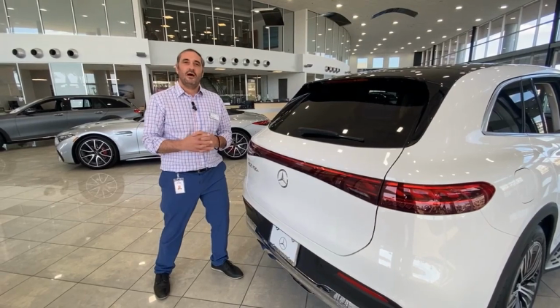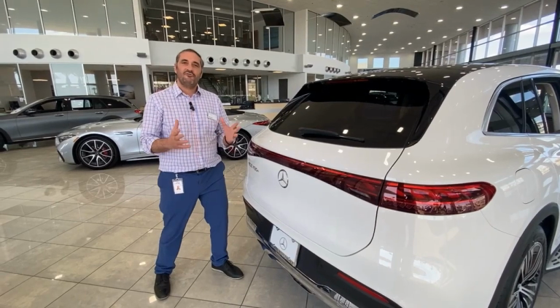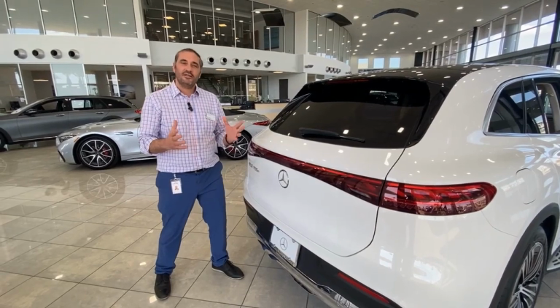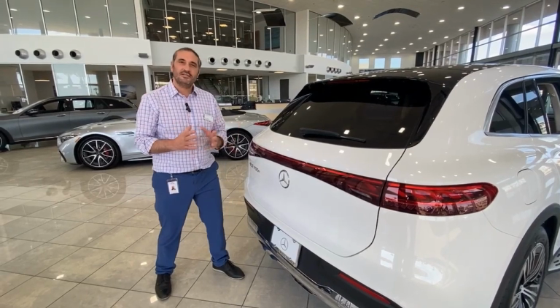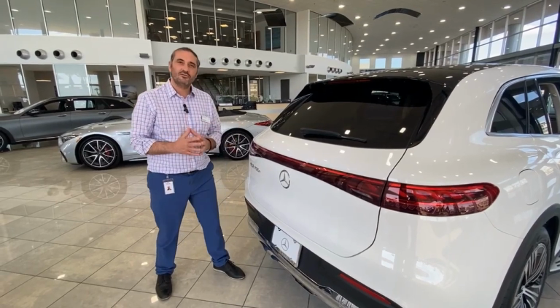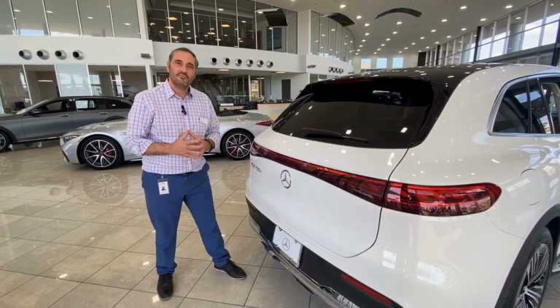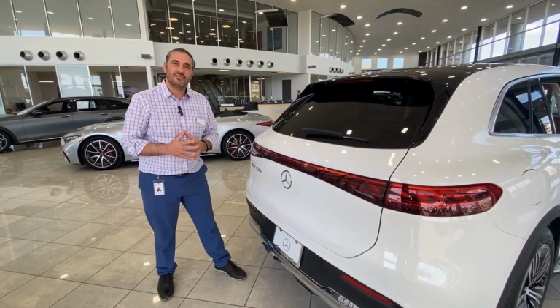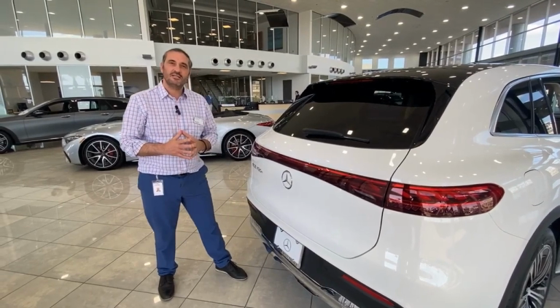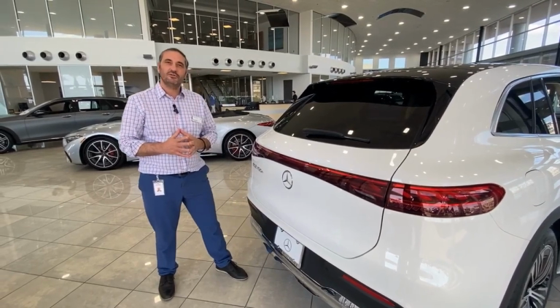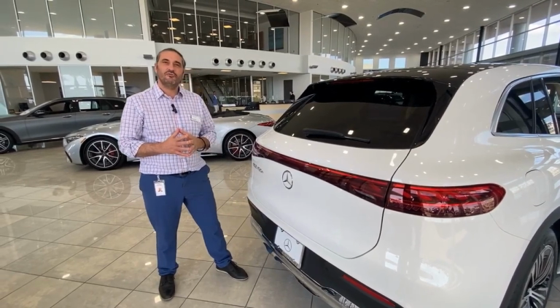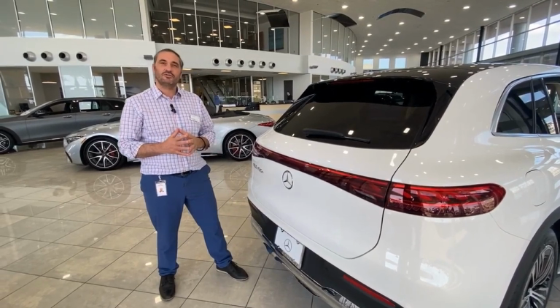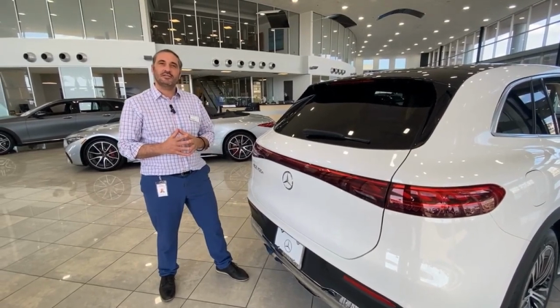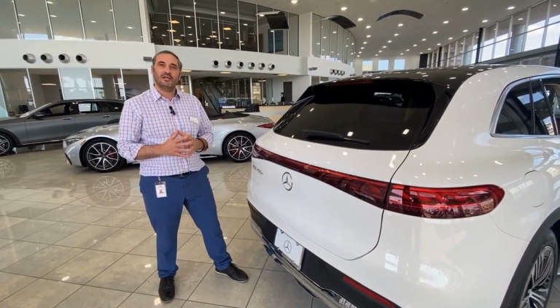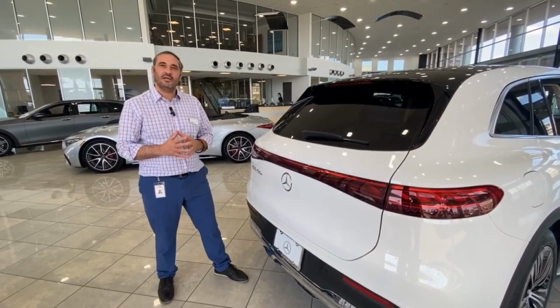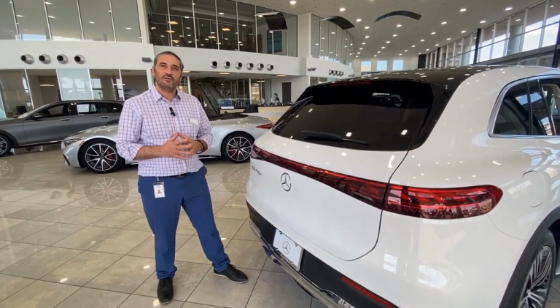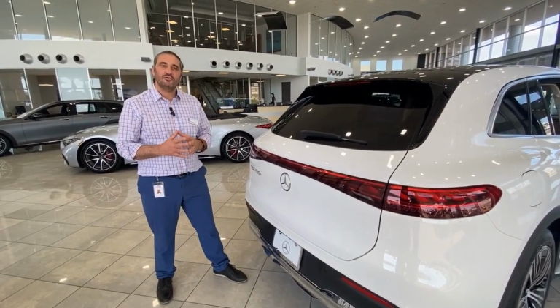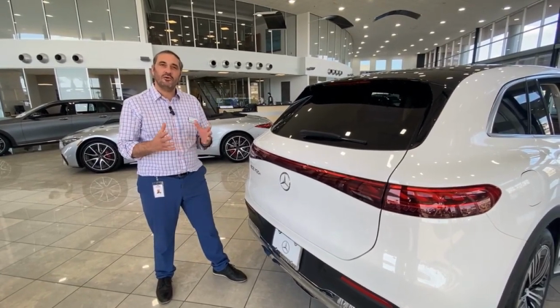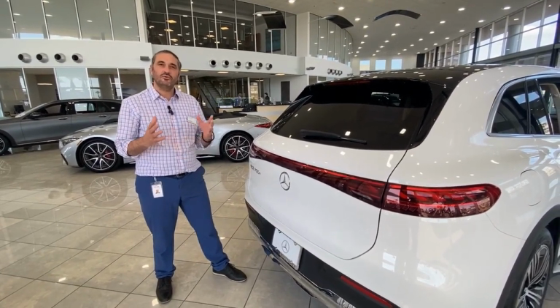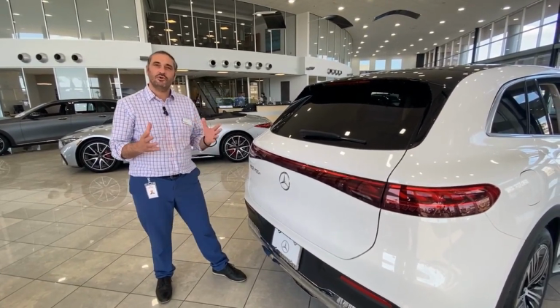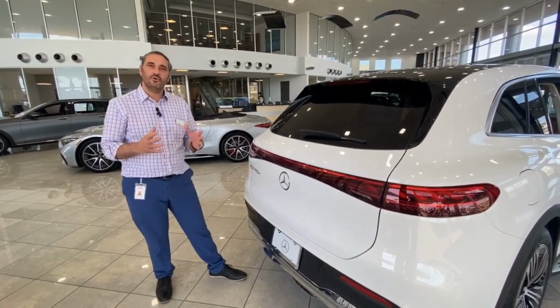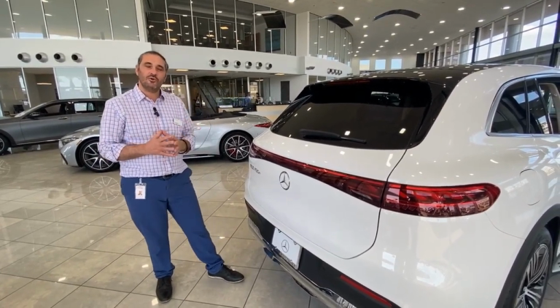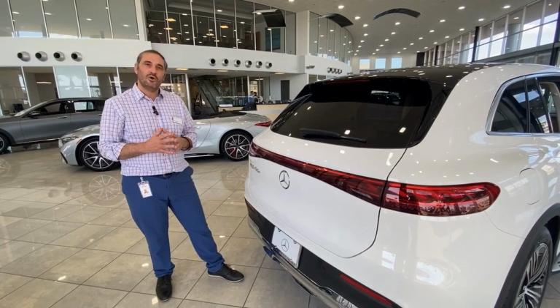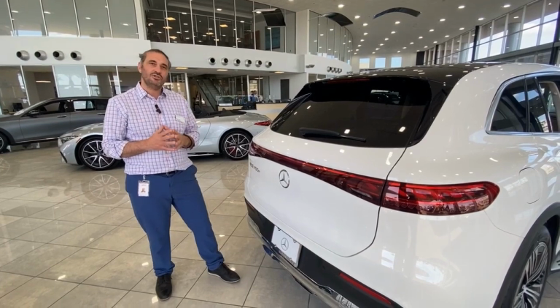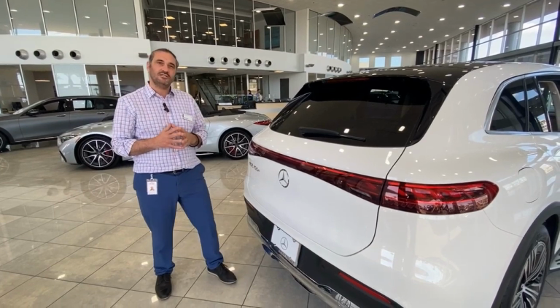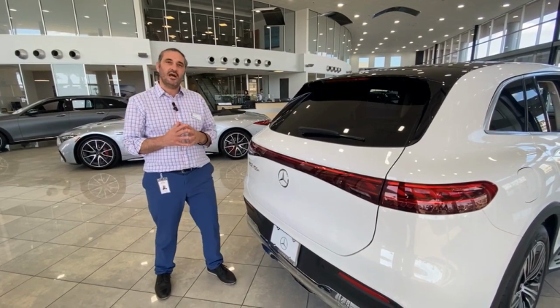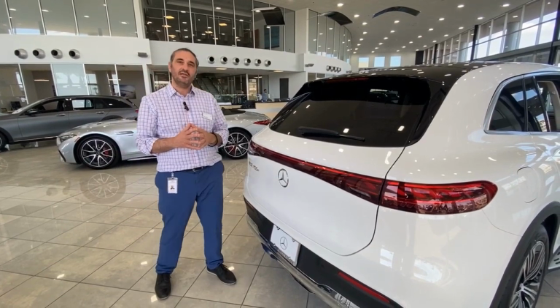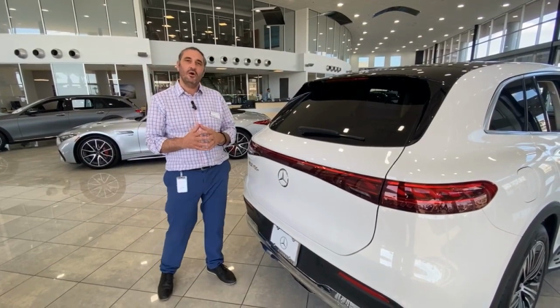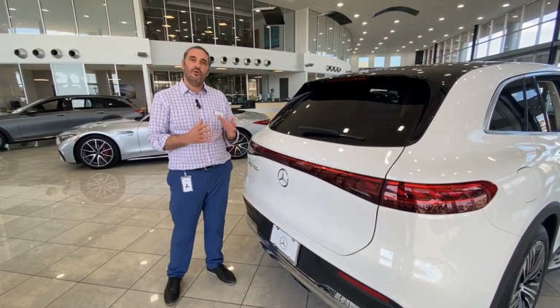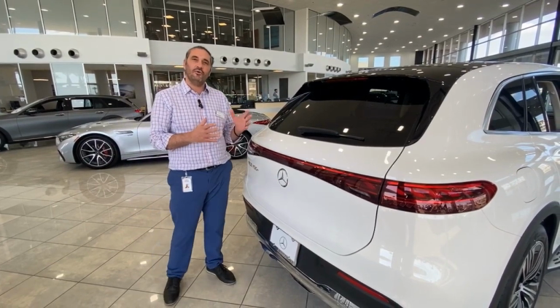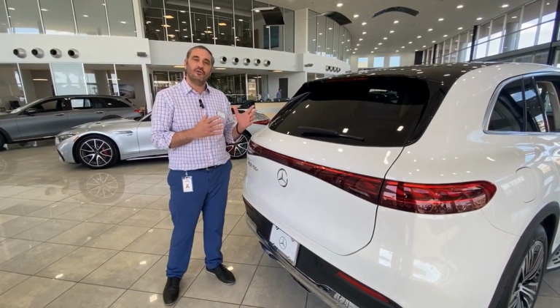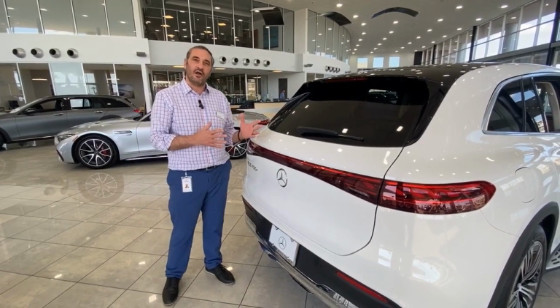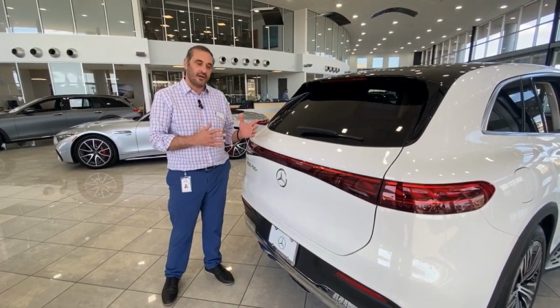Hi friends, Tasso from Mercedes-Benz of North Scottsdale here. Today we will show you how to adjust the height of your trunk.